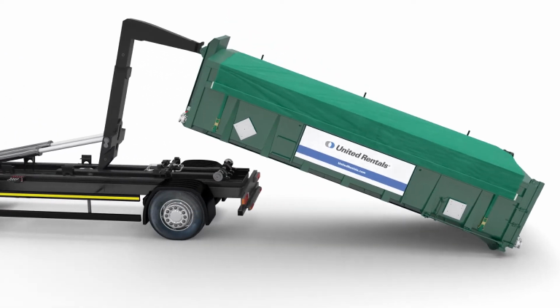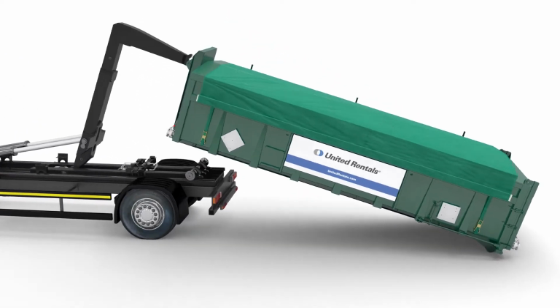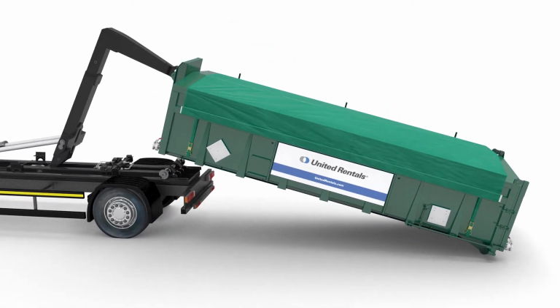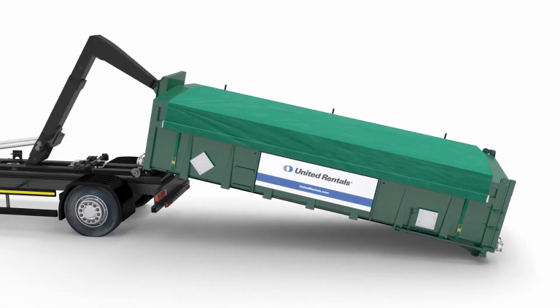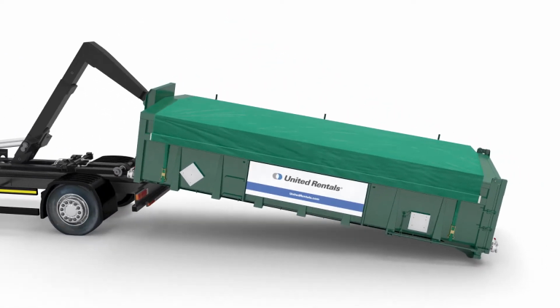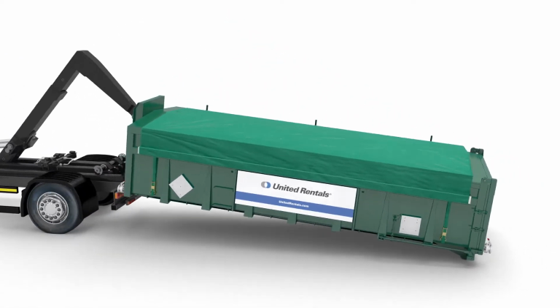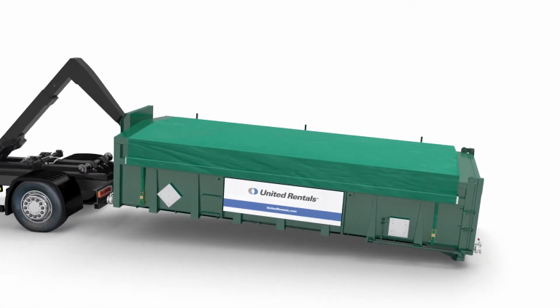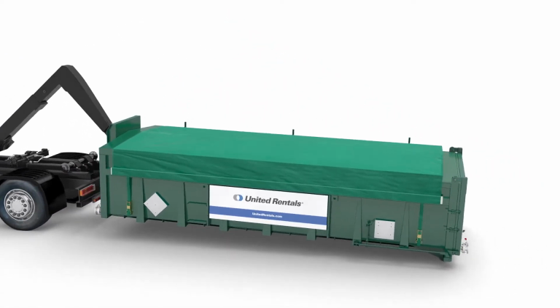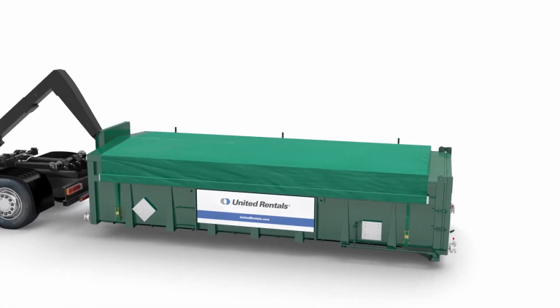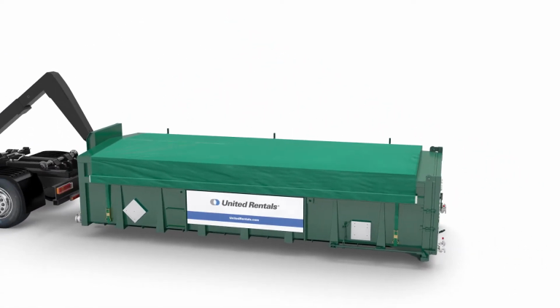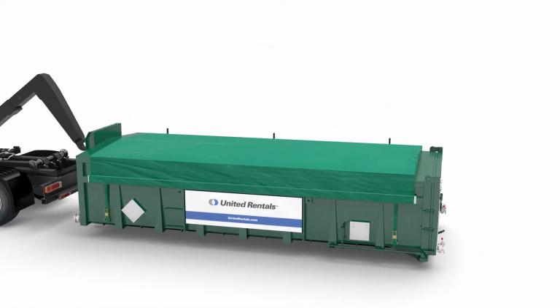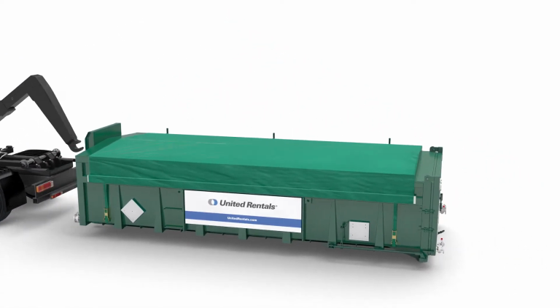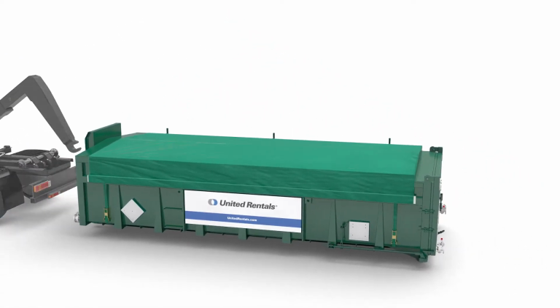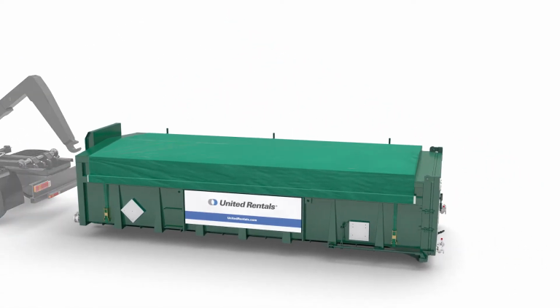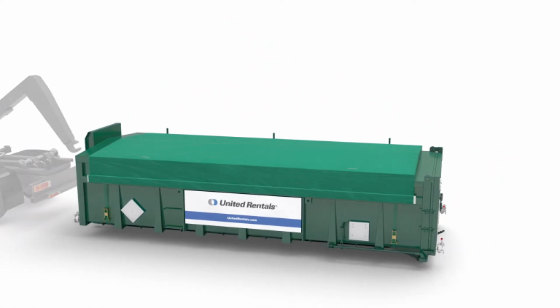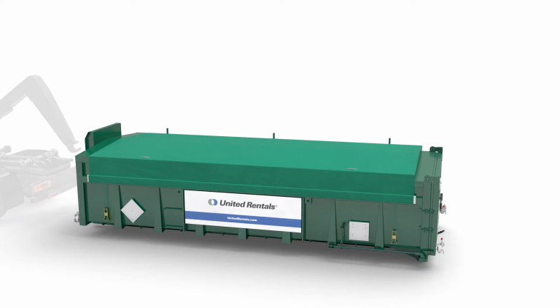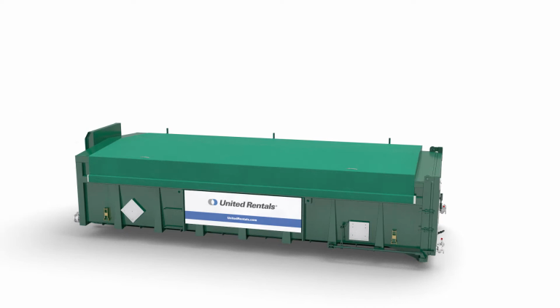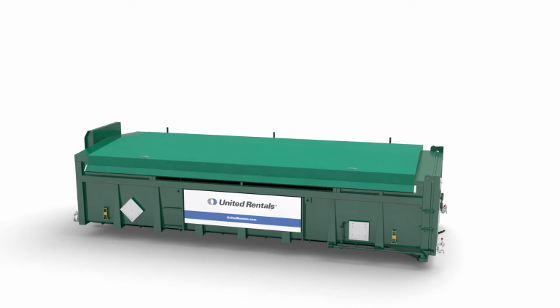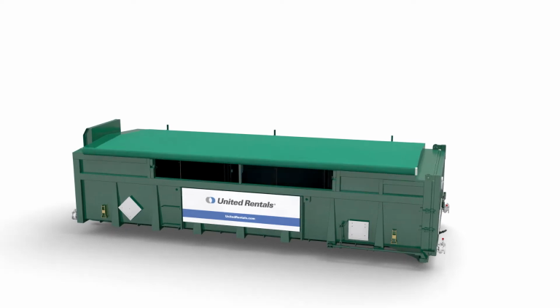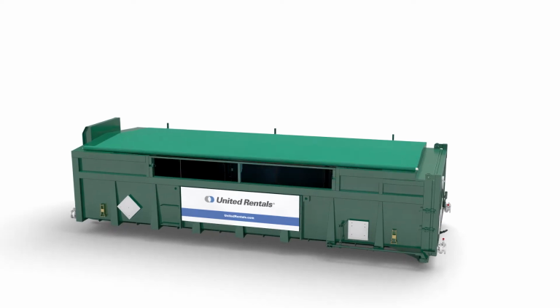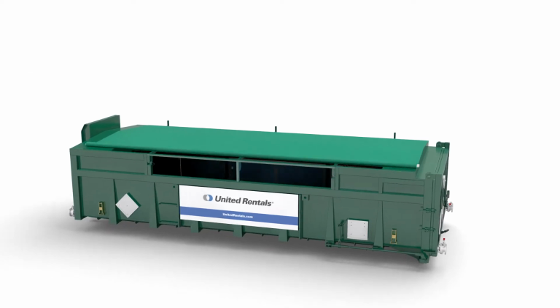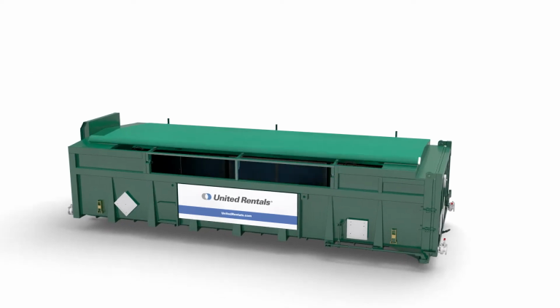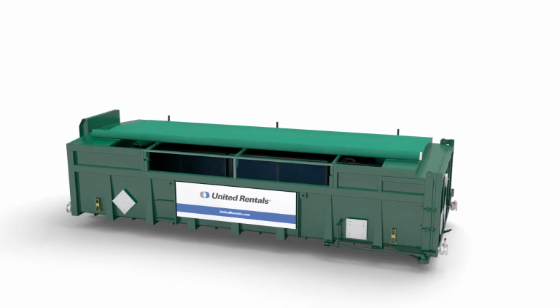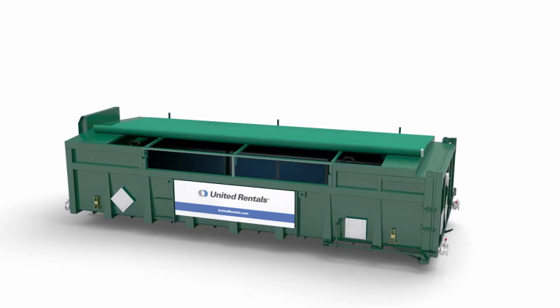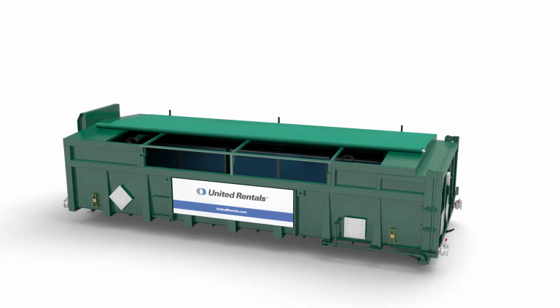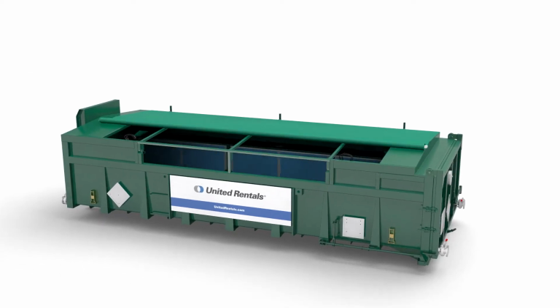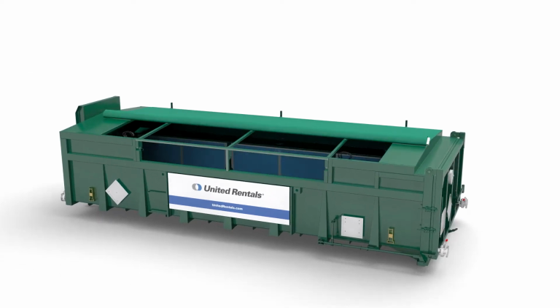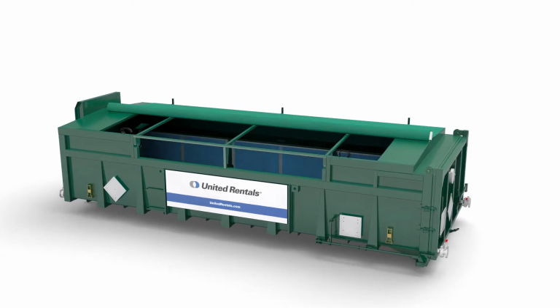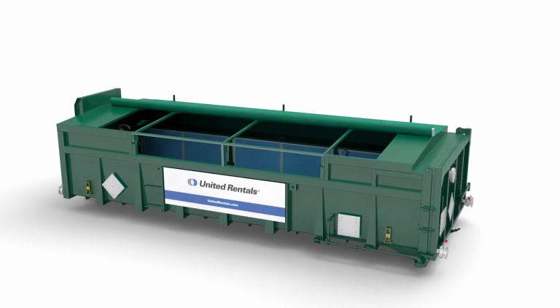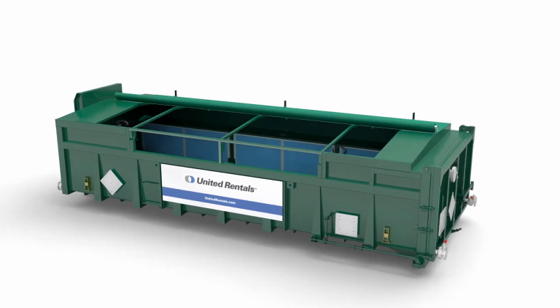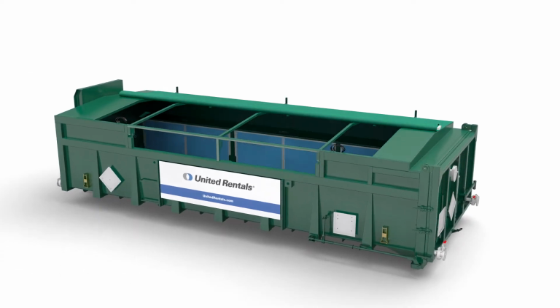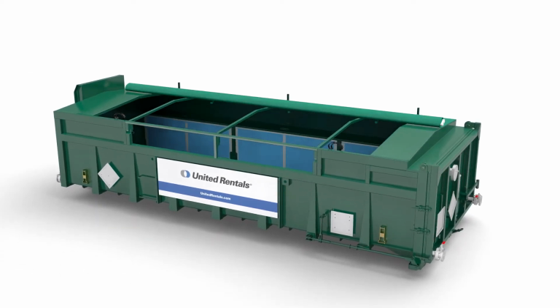The dewatering box is specifically designed to treat solid waste such as coarse, mineral and organic sludge.